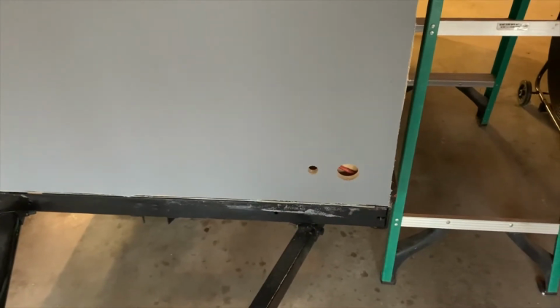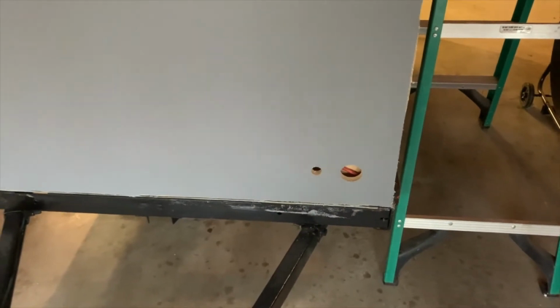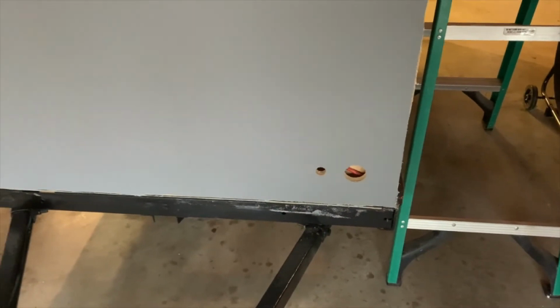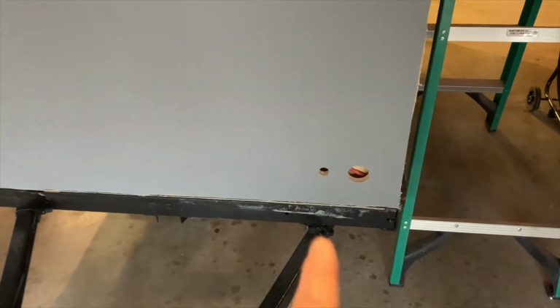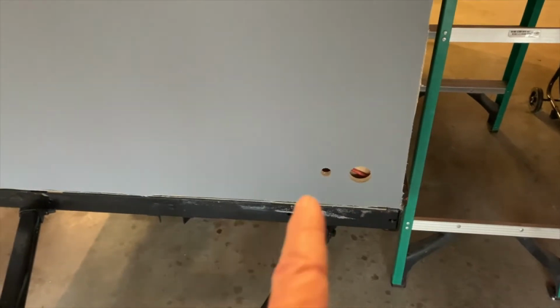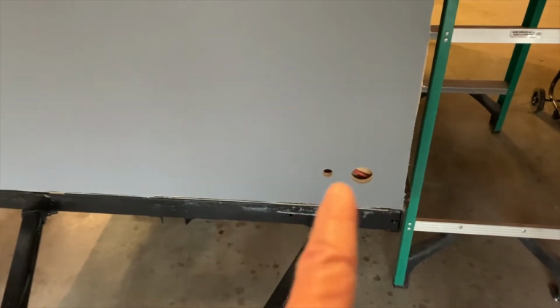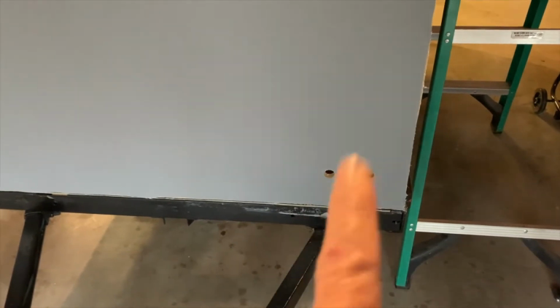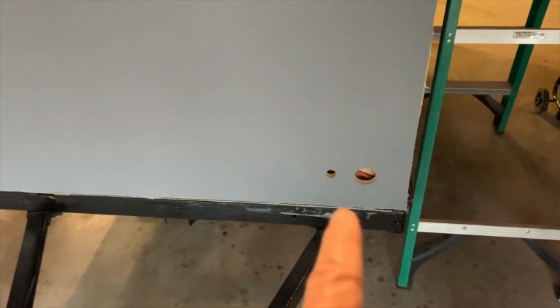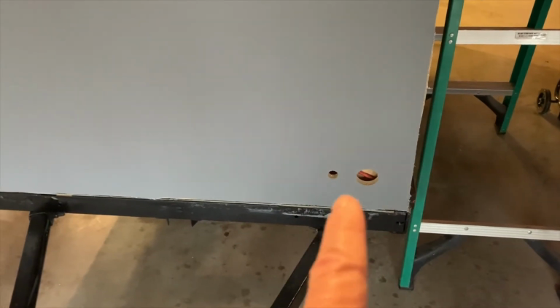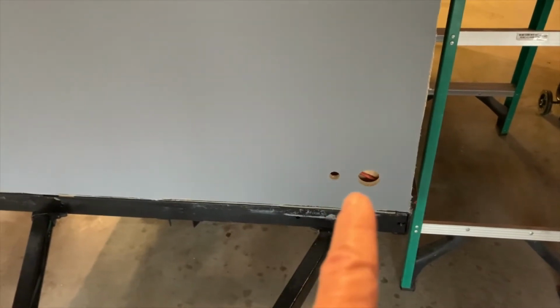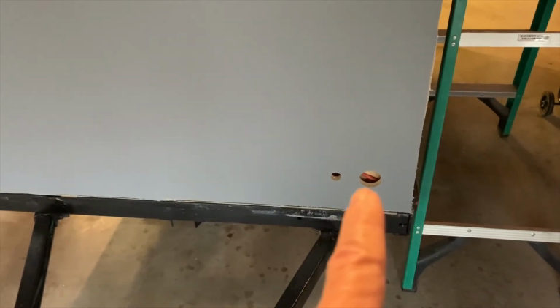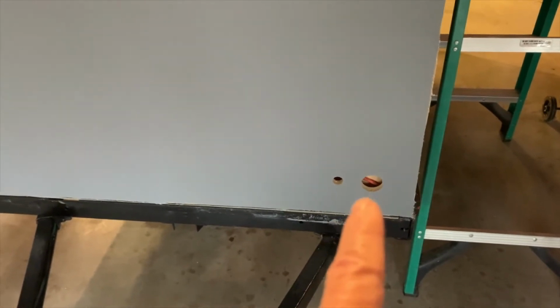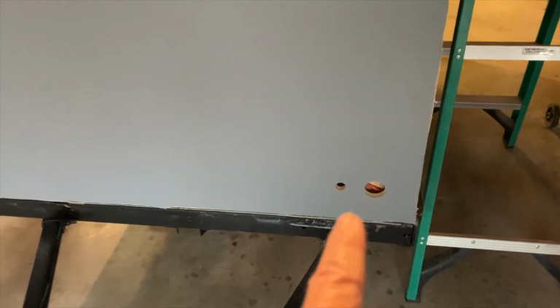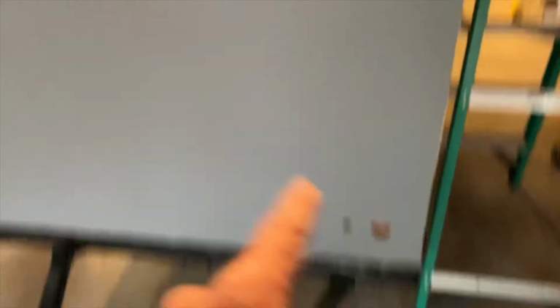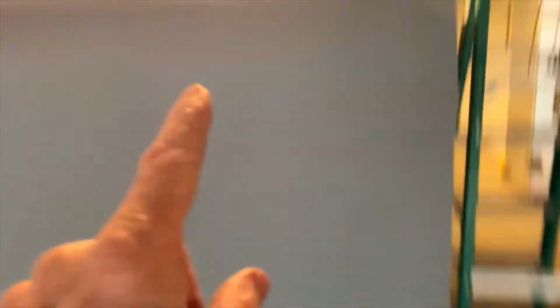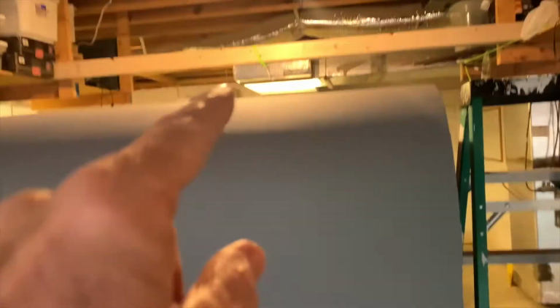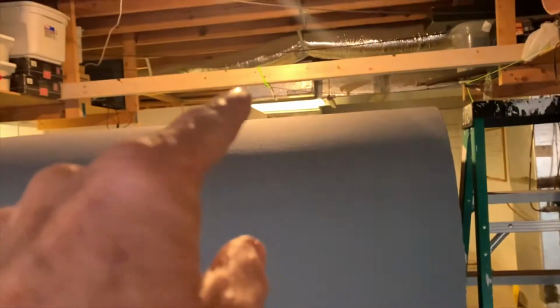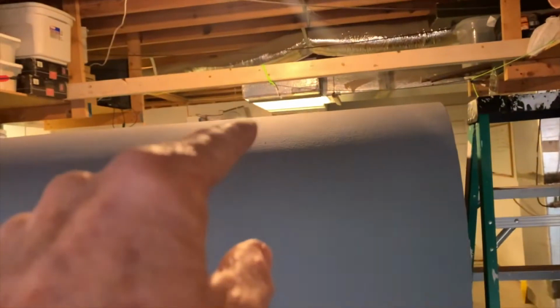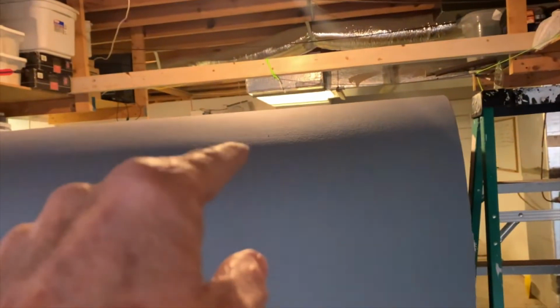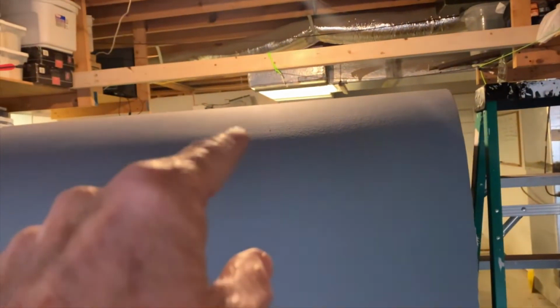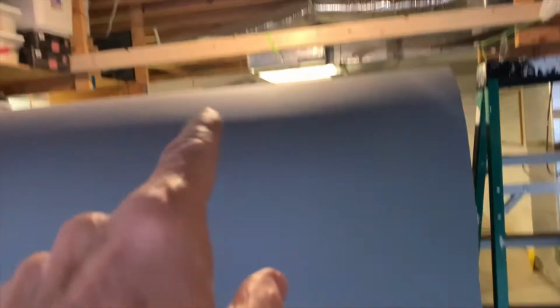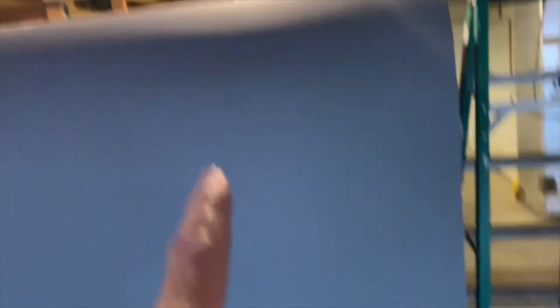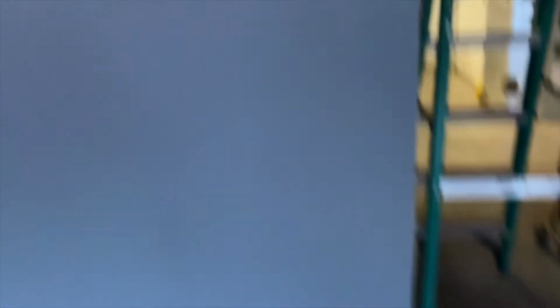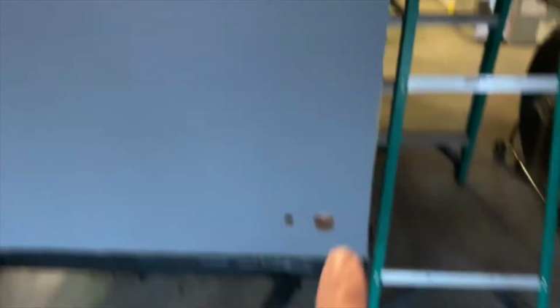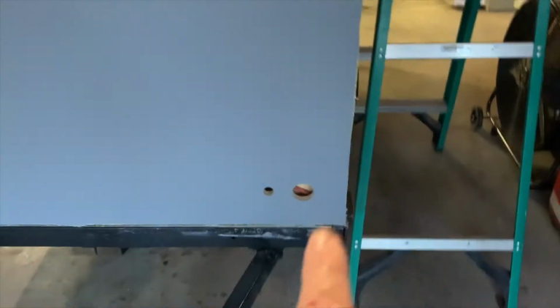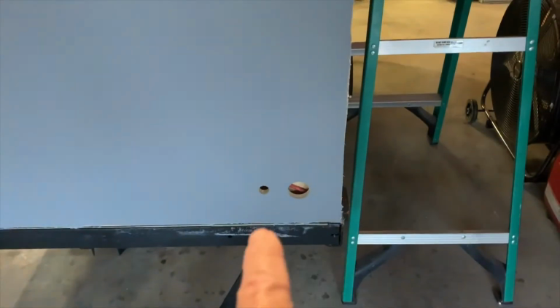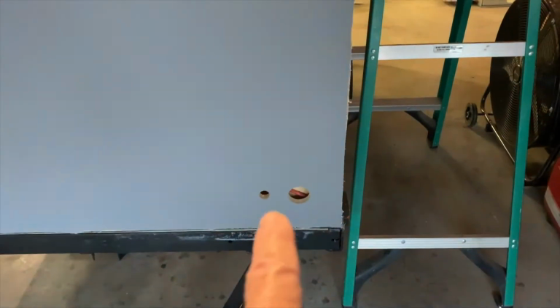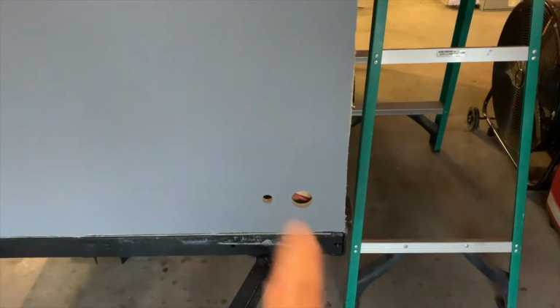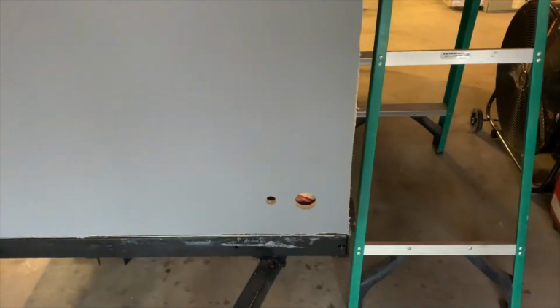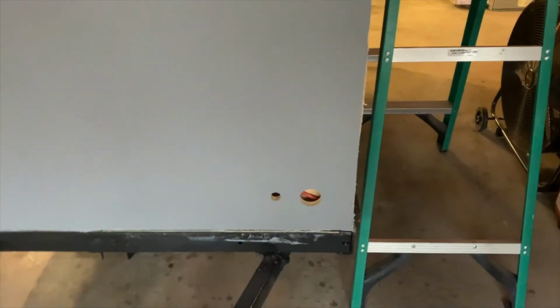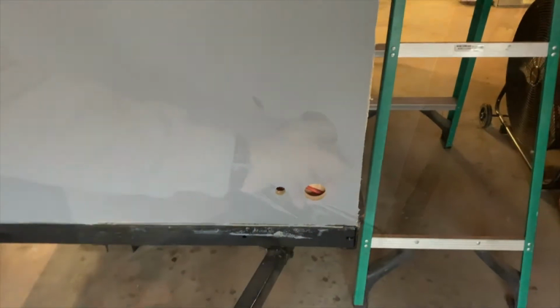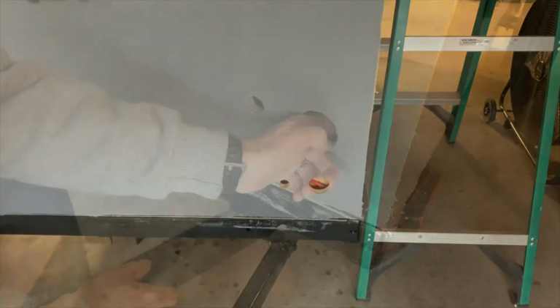I've got my holes cut out for my receptacles and also for my fan on the top, so let's go ahead and mount those receptacles.